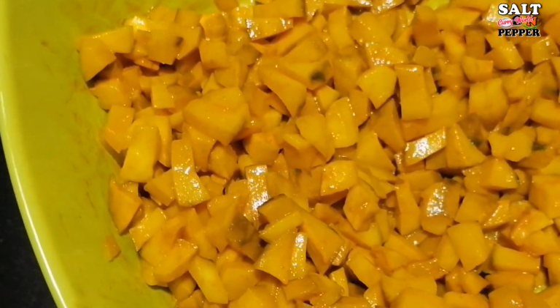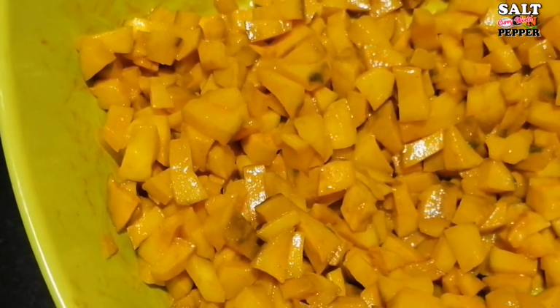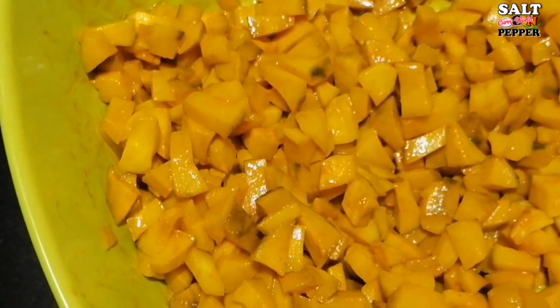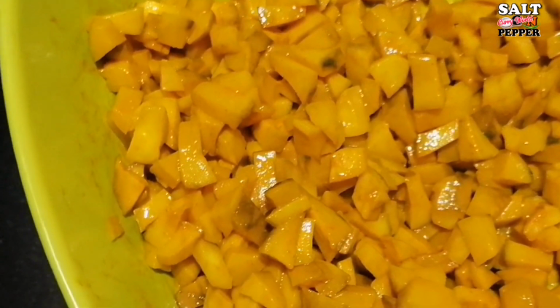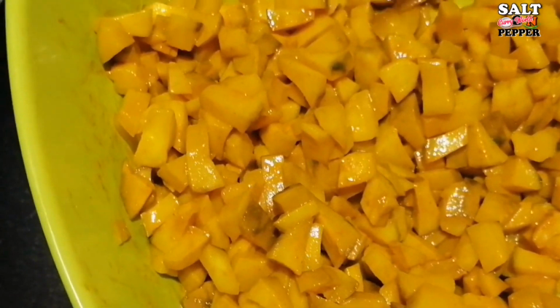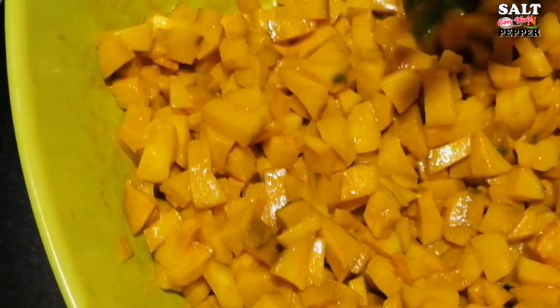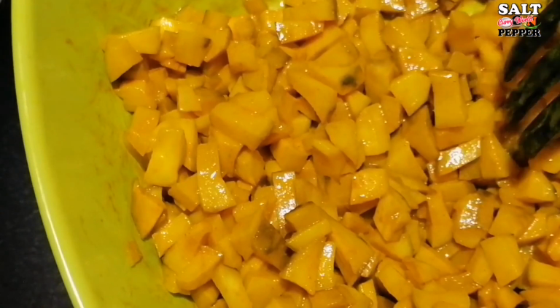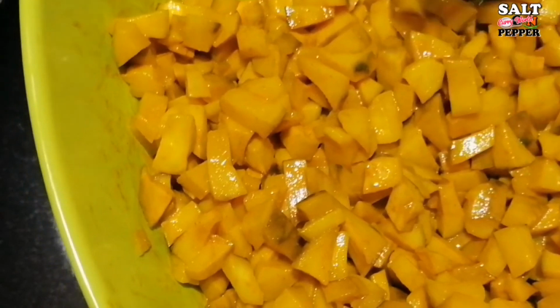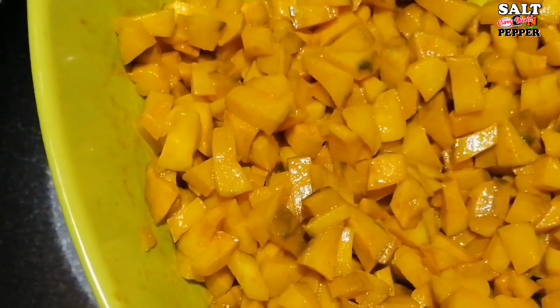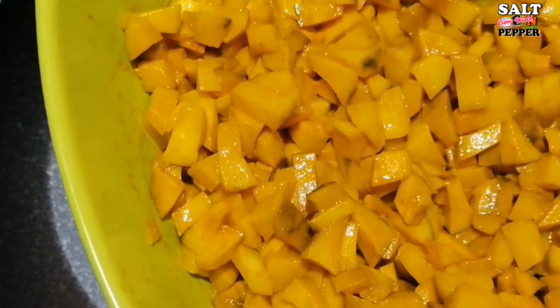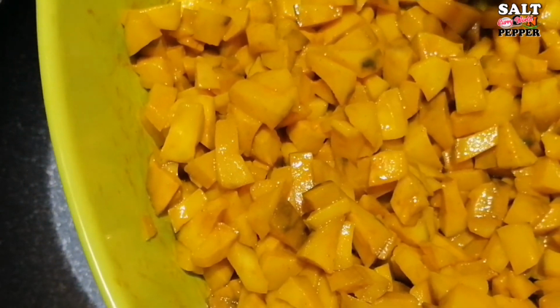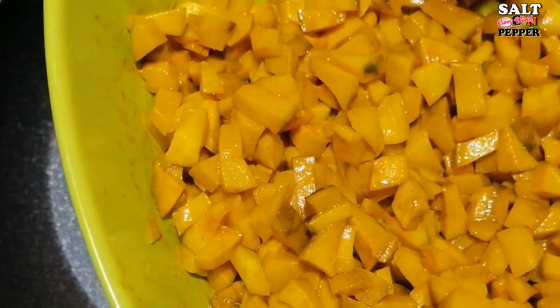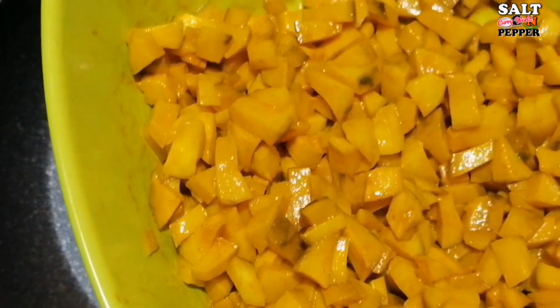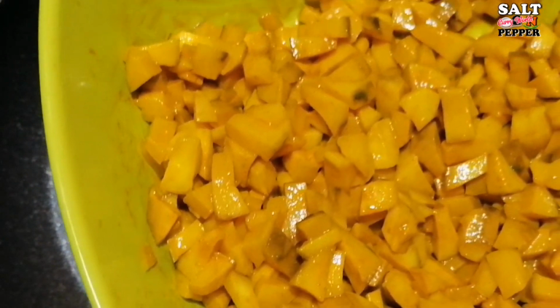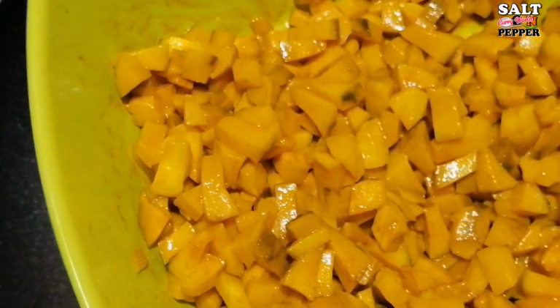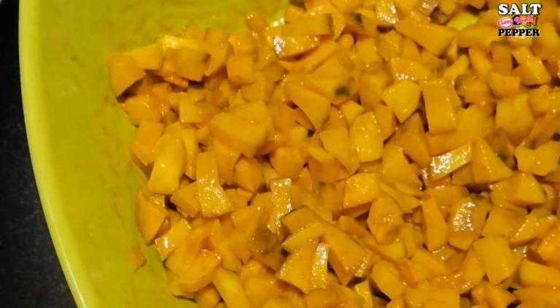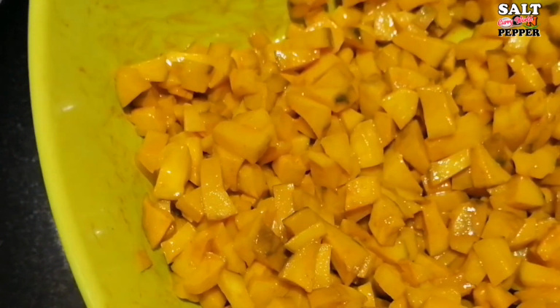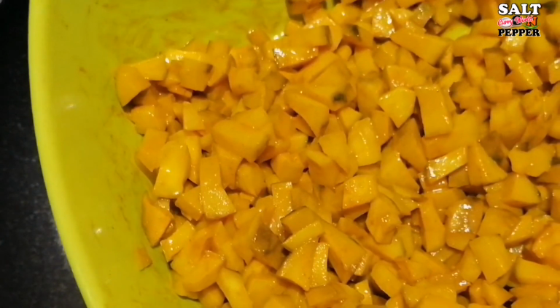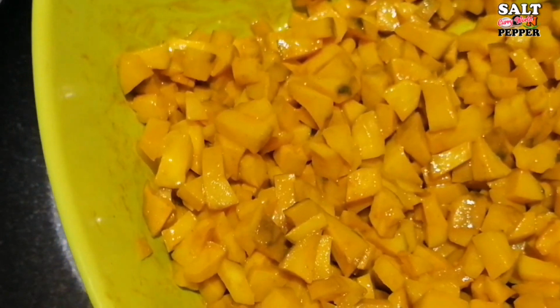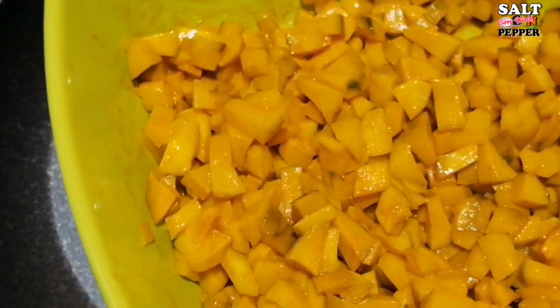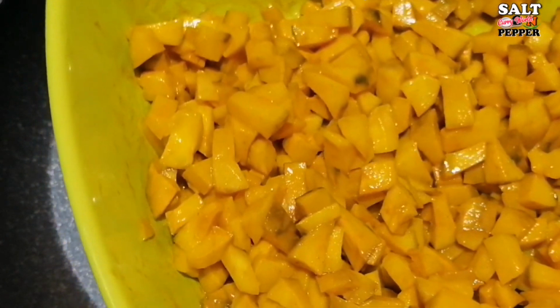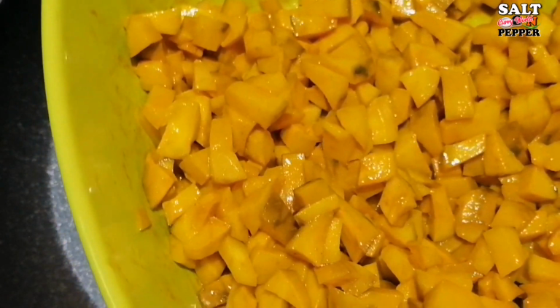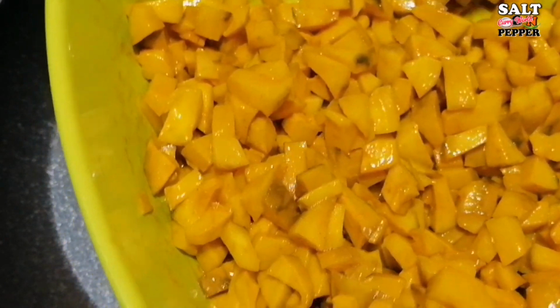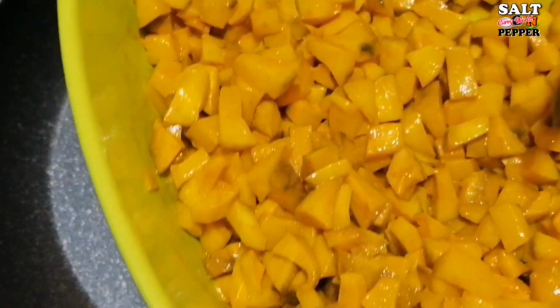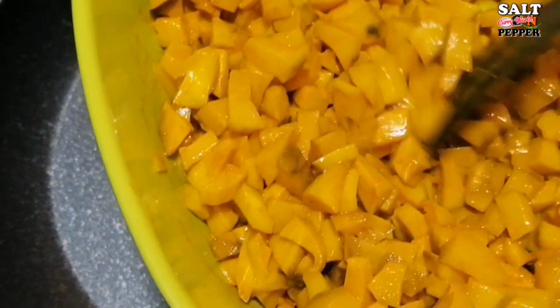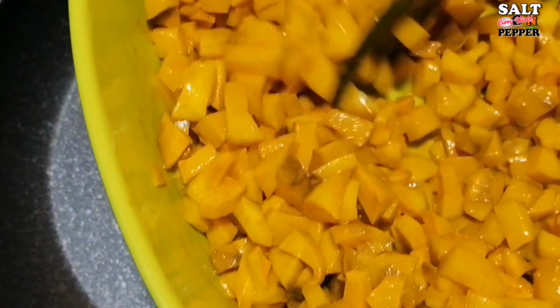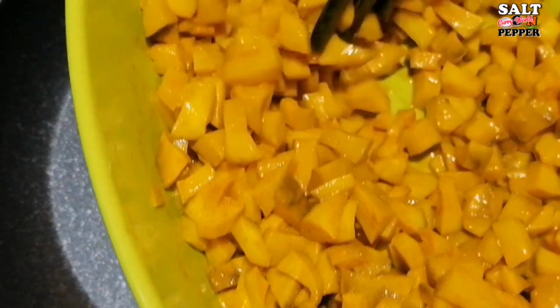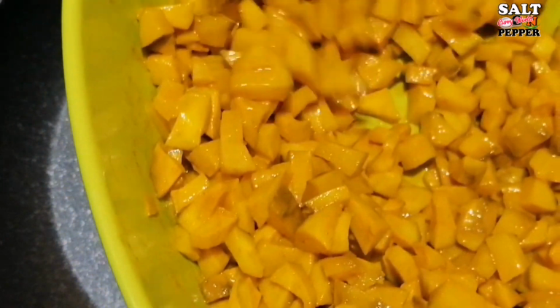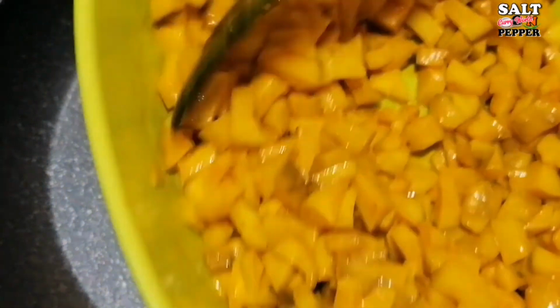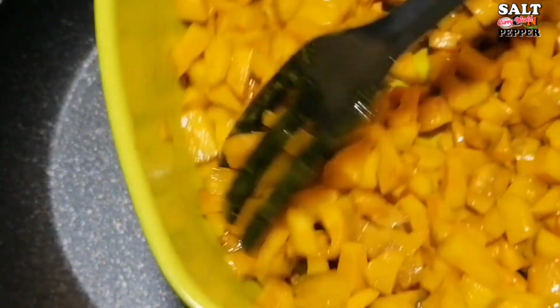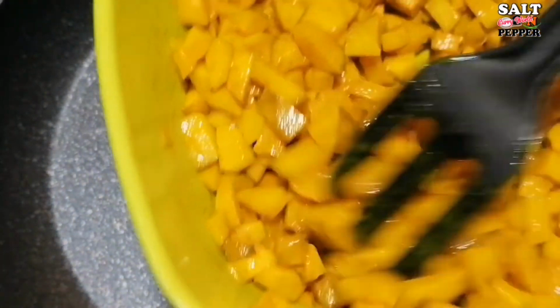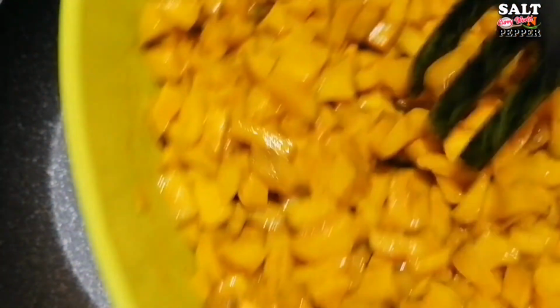I put 2 hours of water to make it in the fridge.